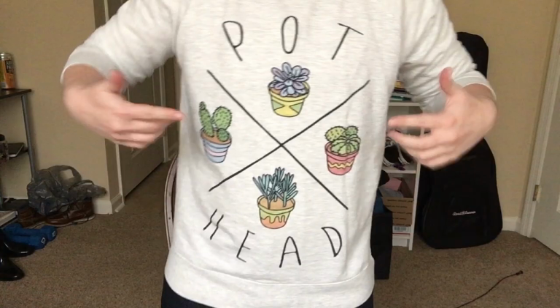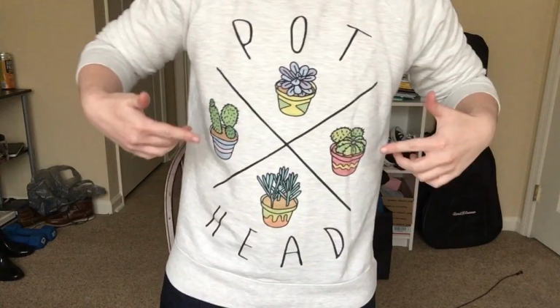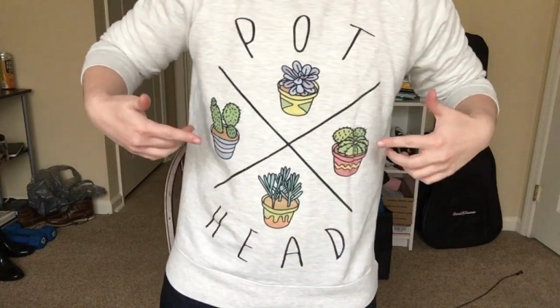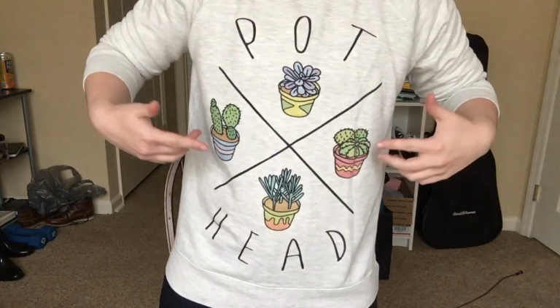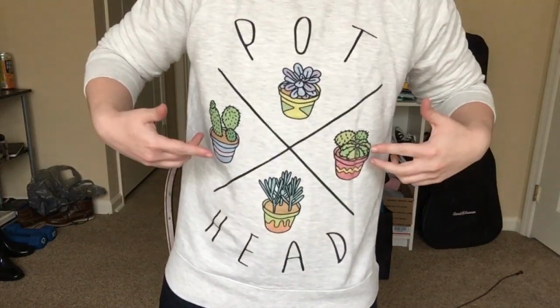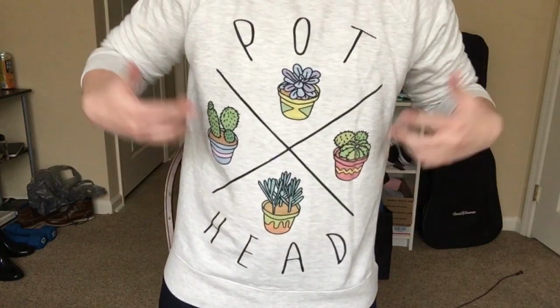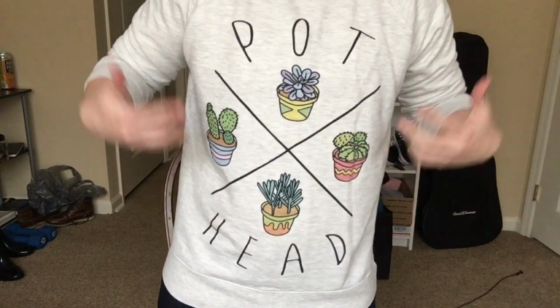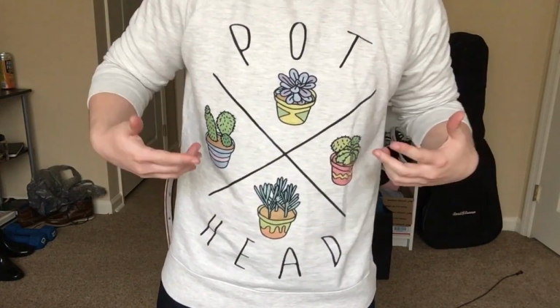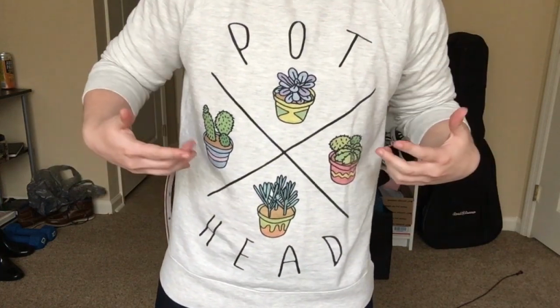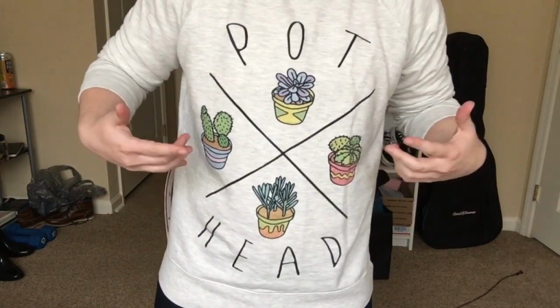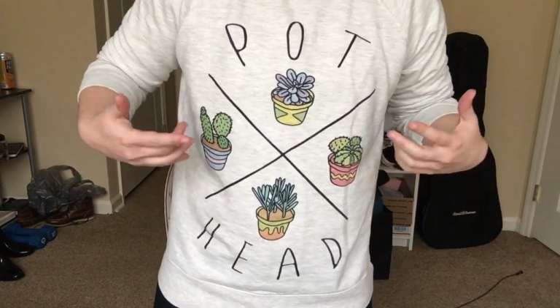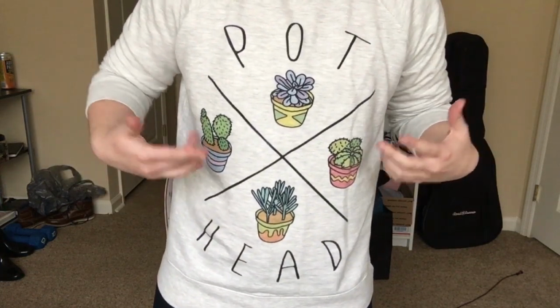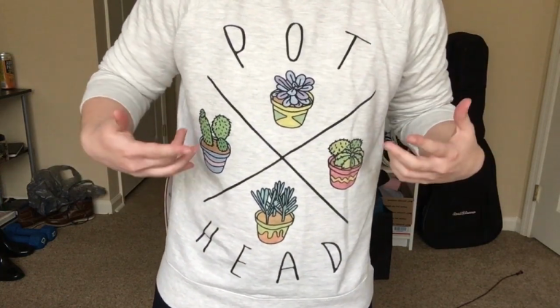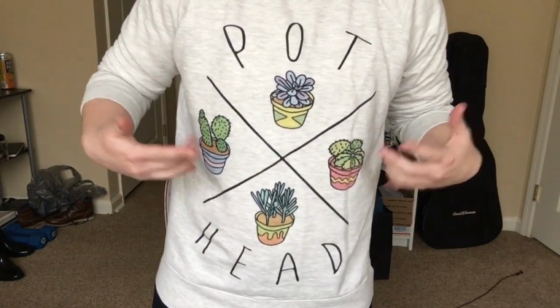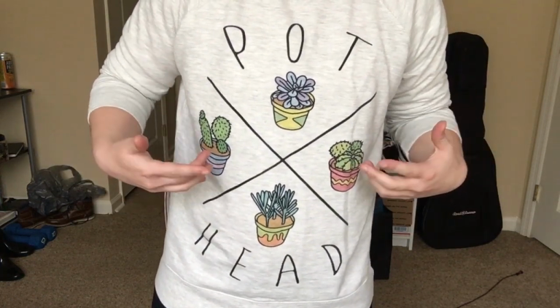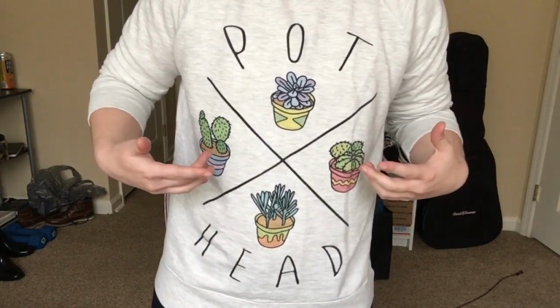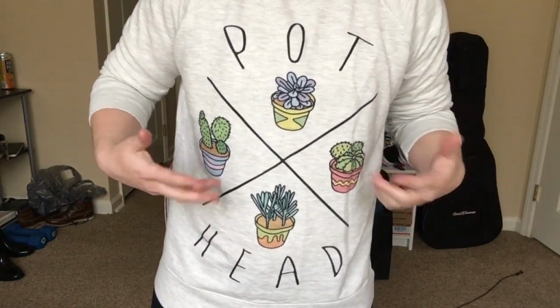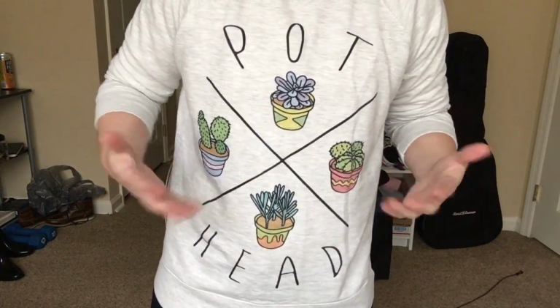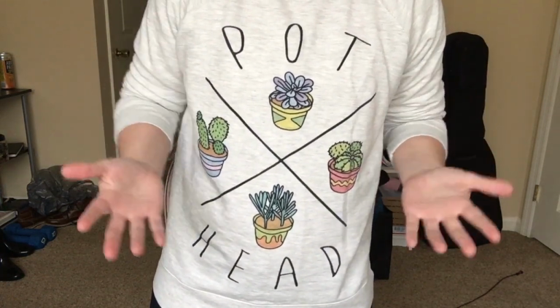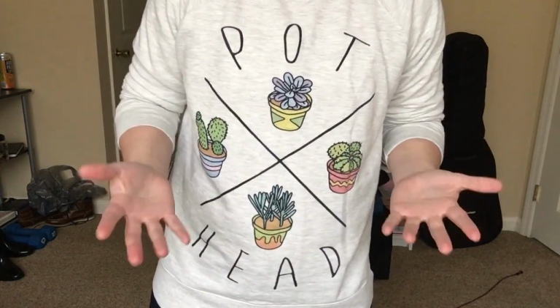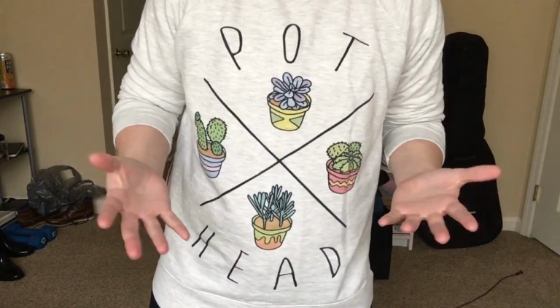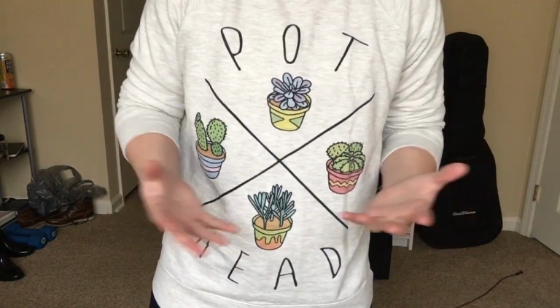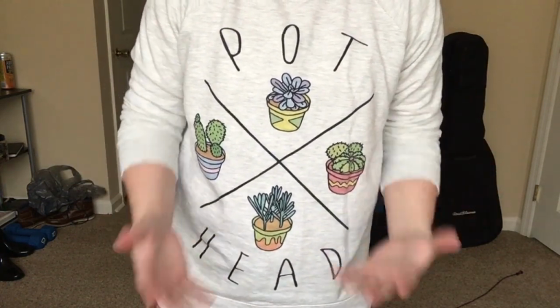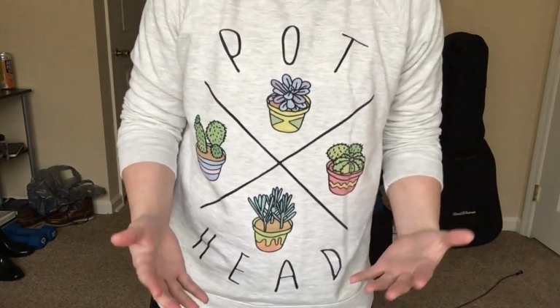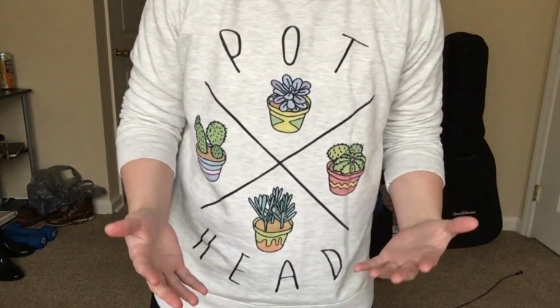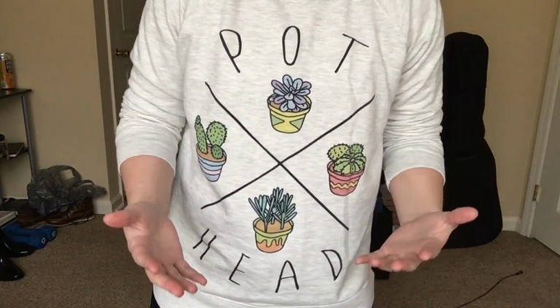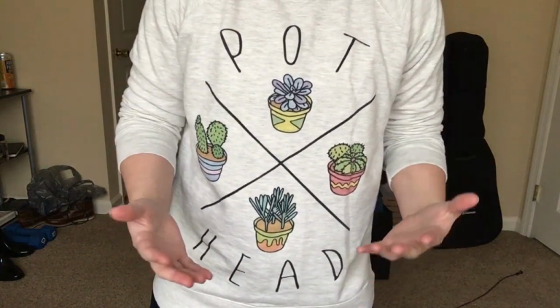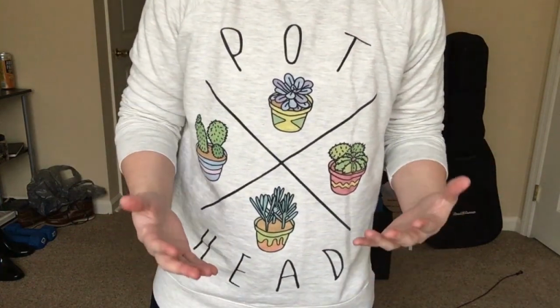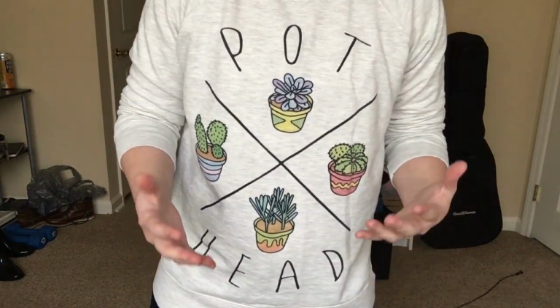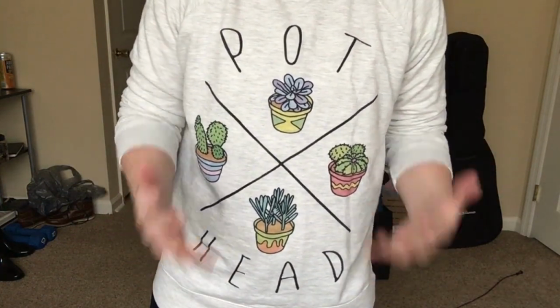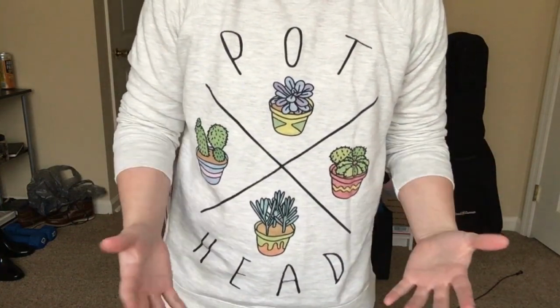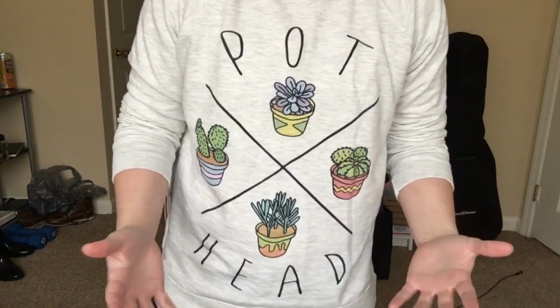Is this not like the coolest sweatshirt ever? I just think it's so awesome.